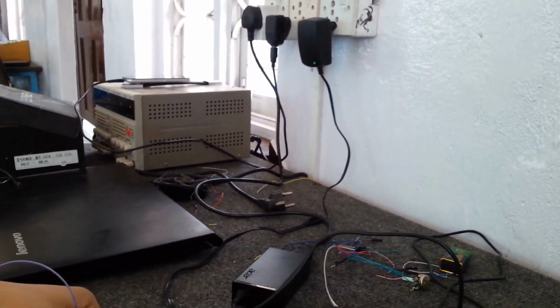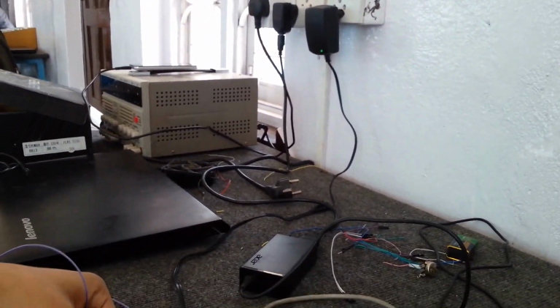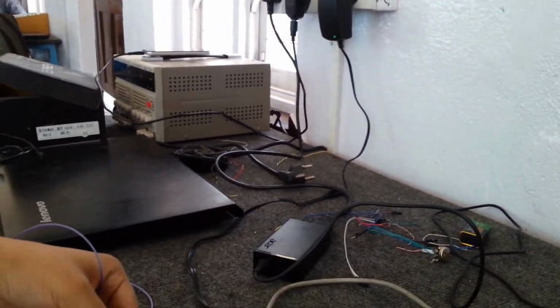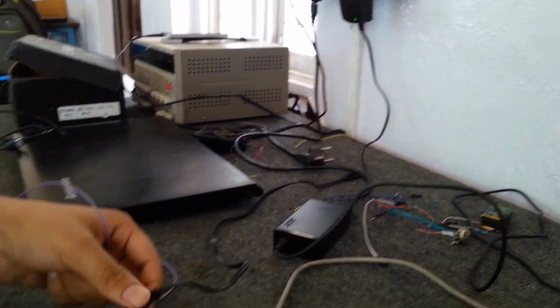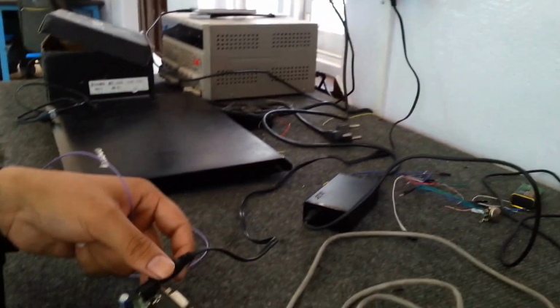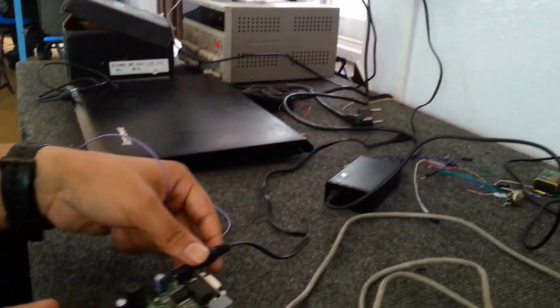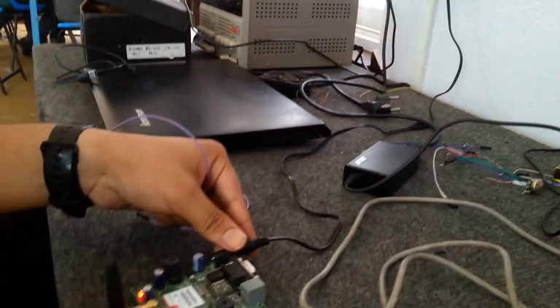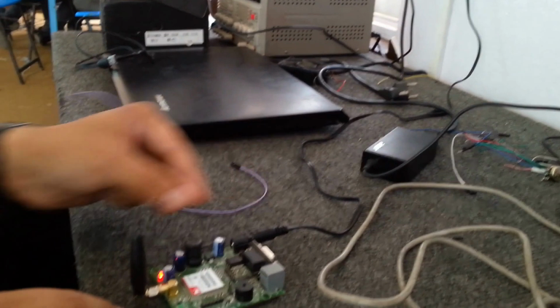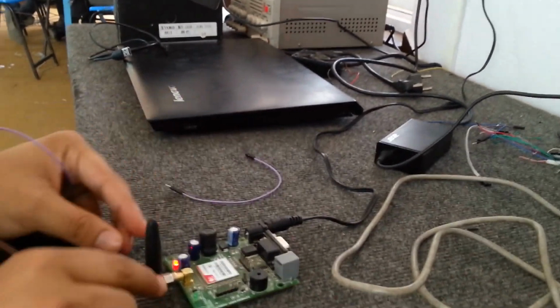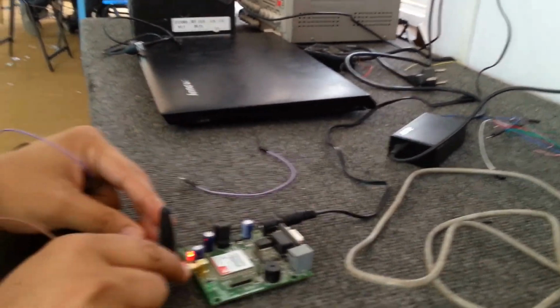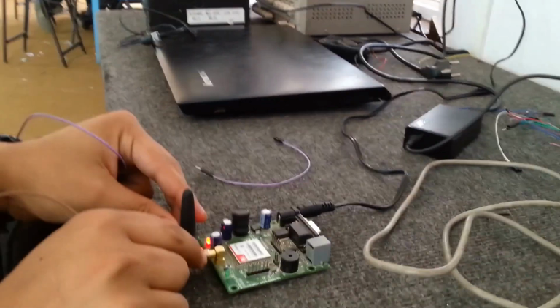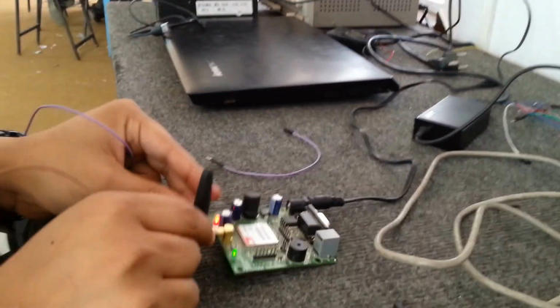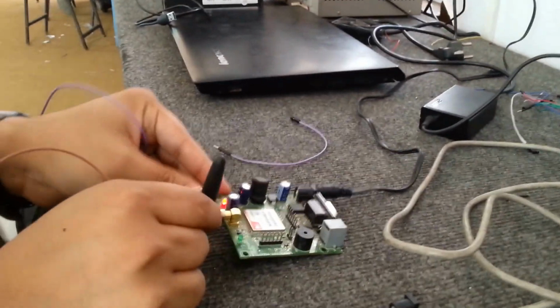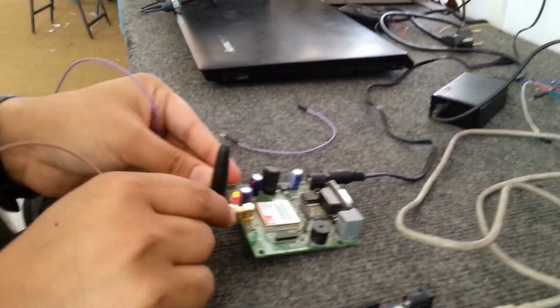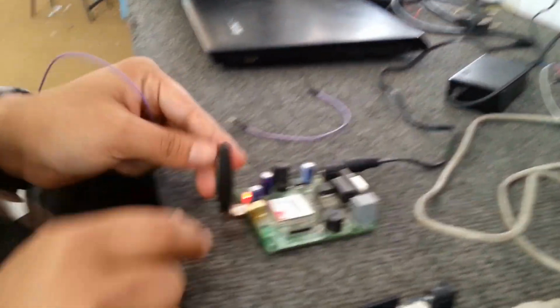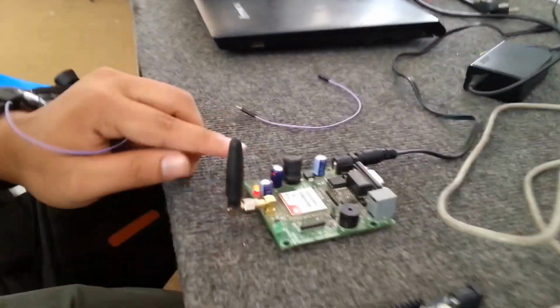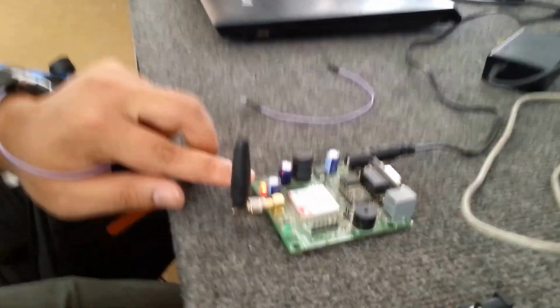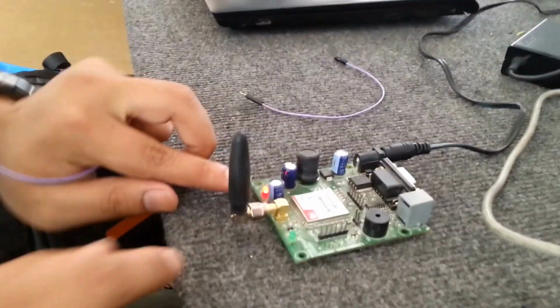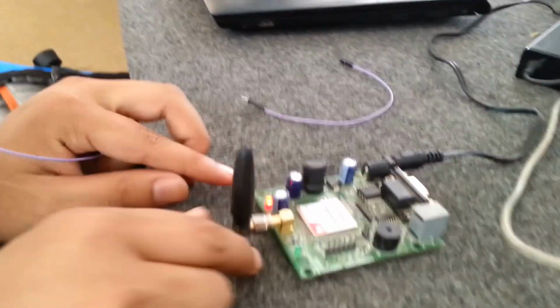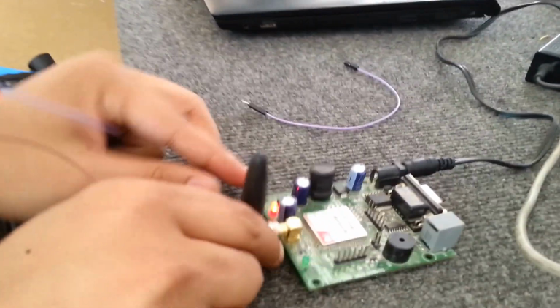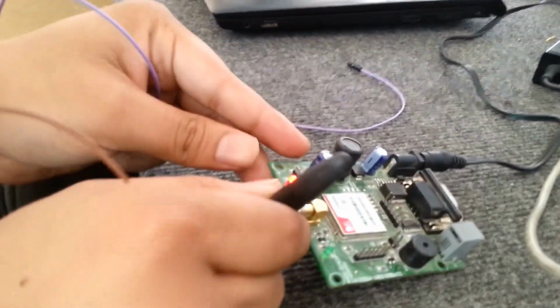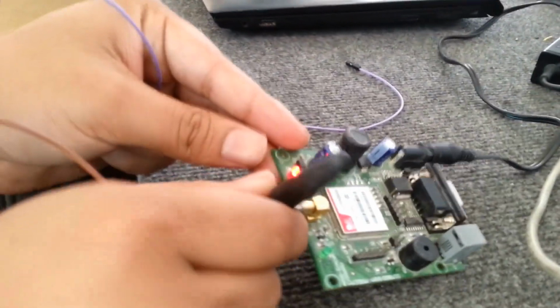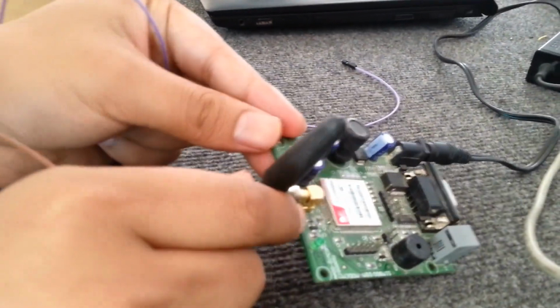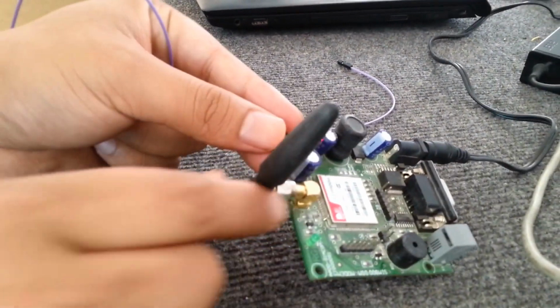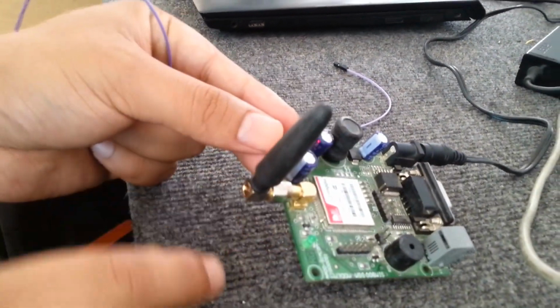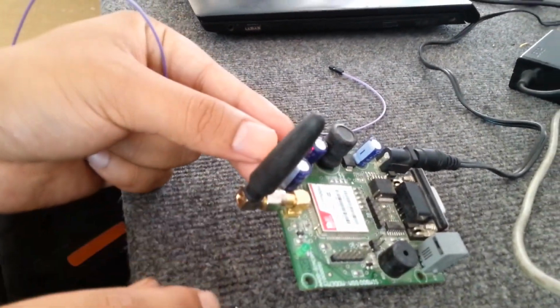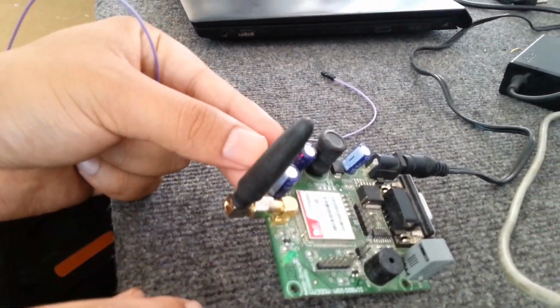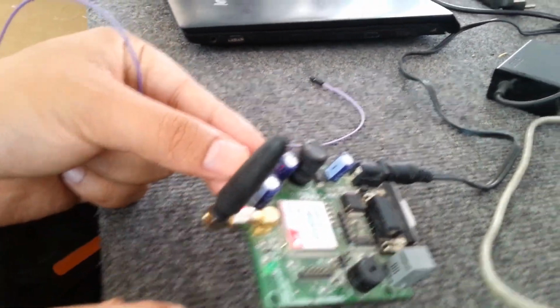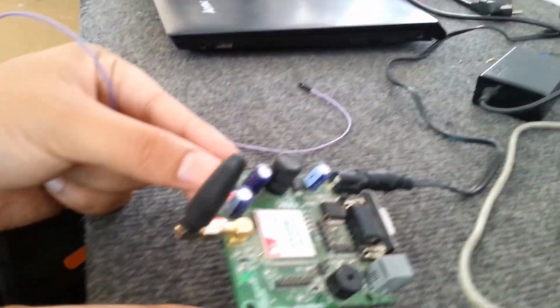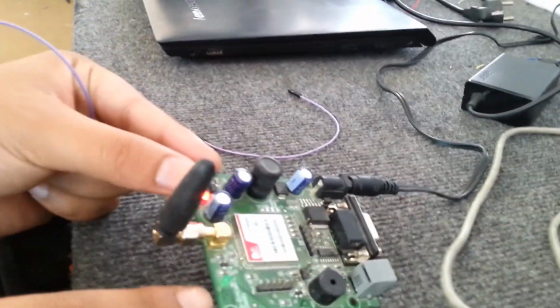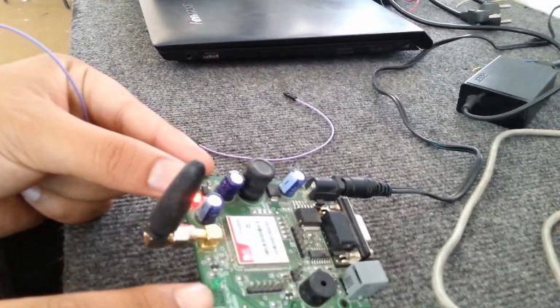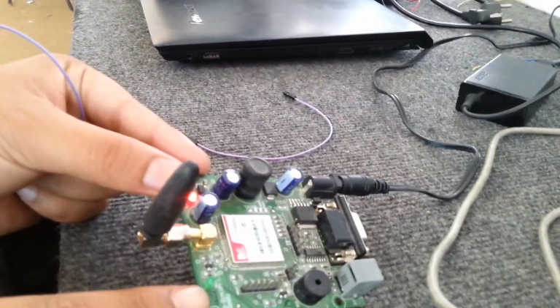While the adapter is connected, there will be a LED blink here and here.